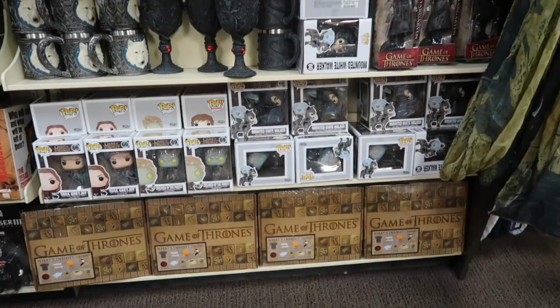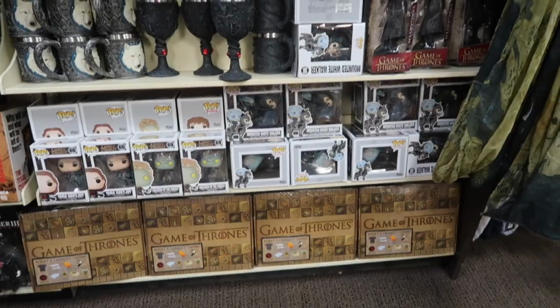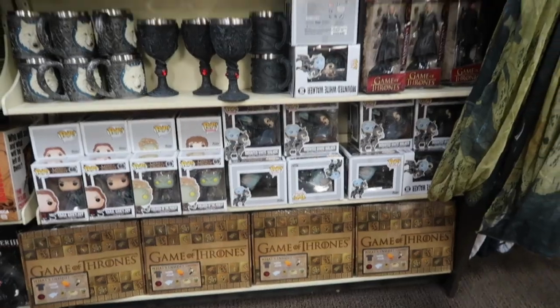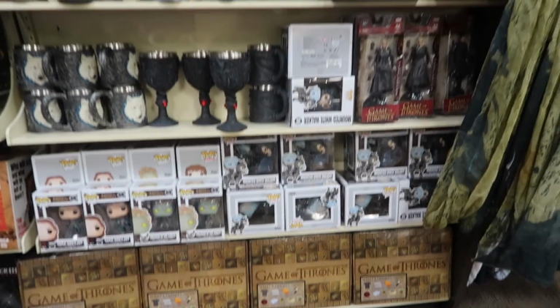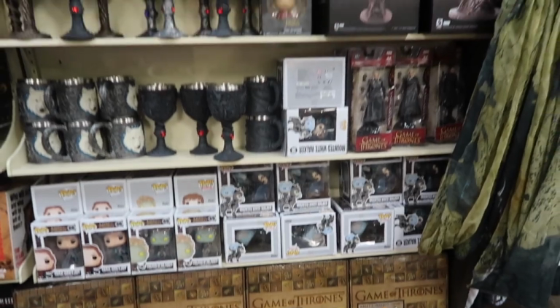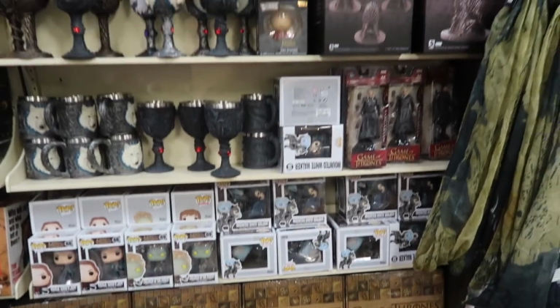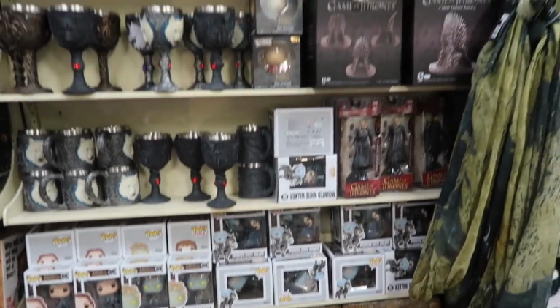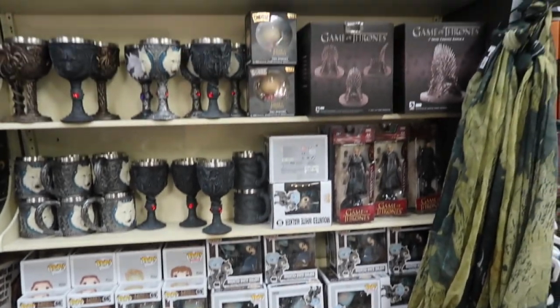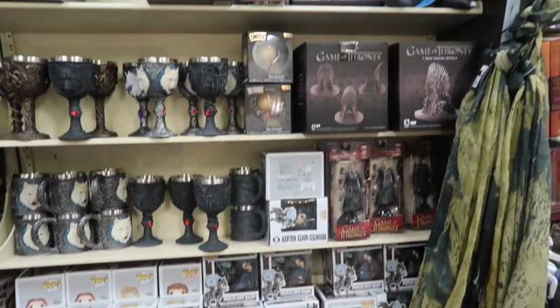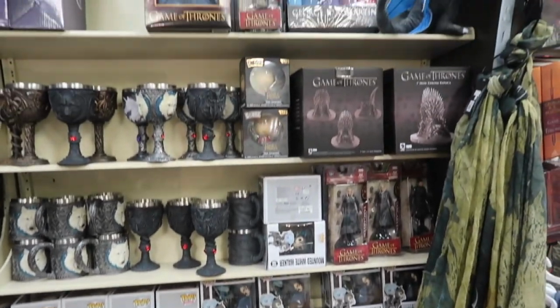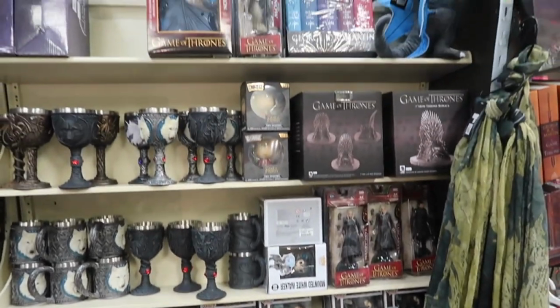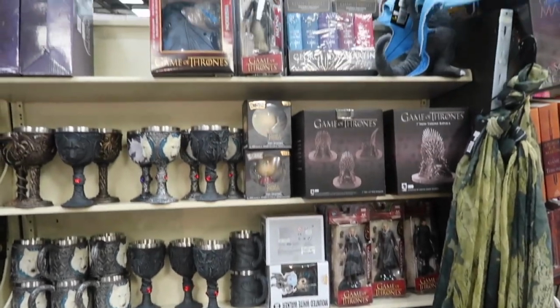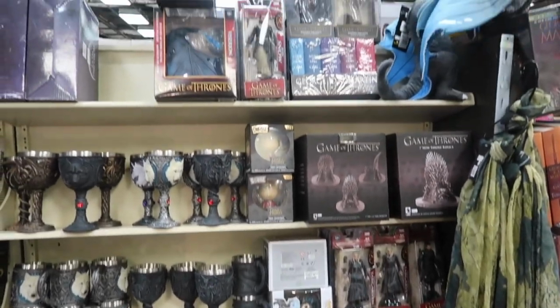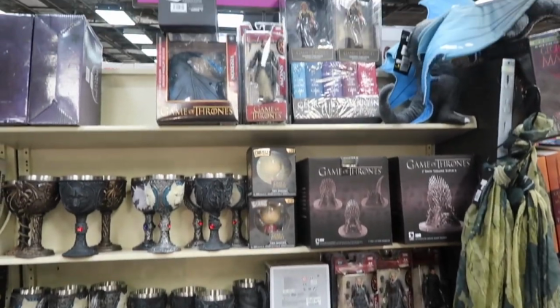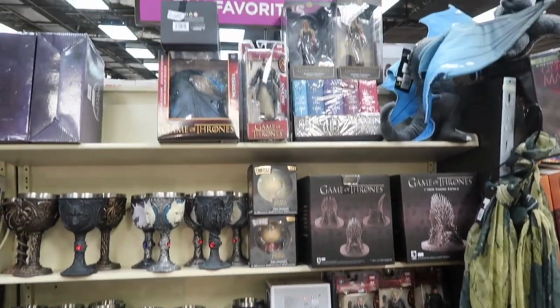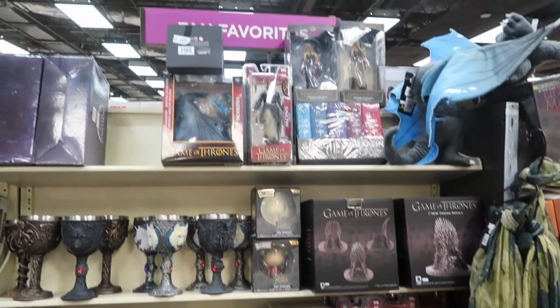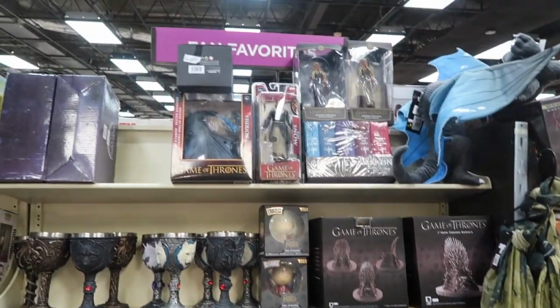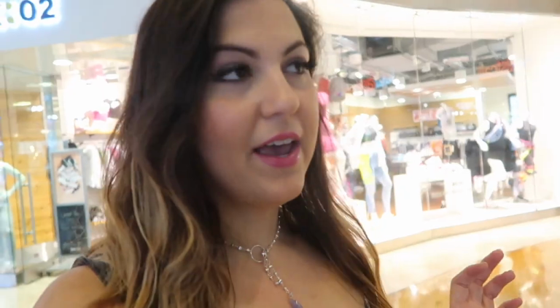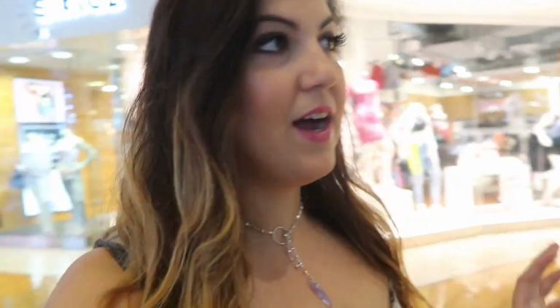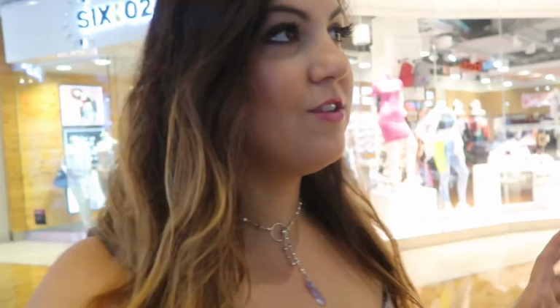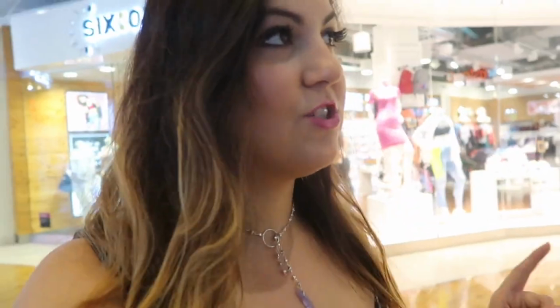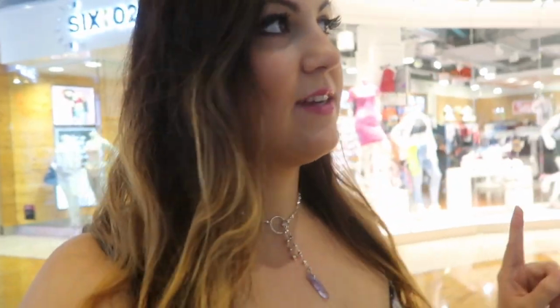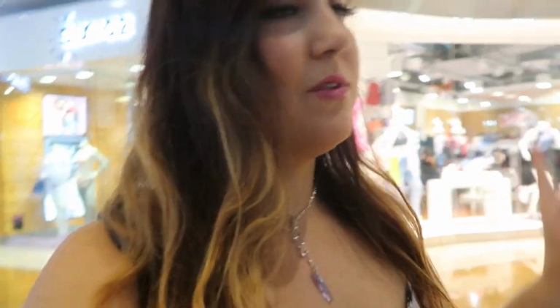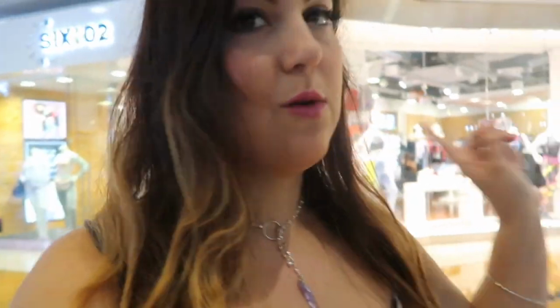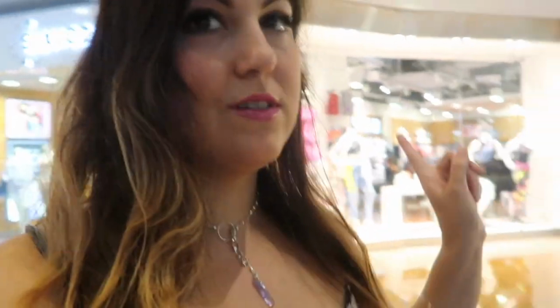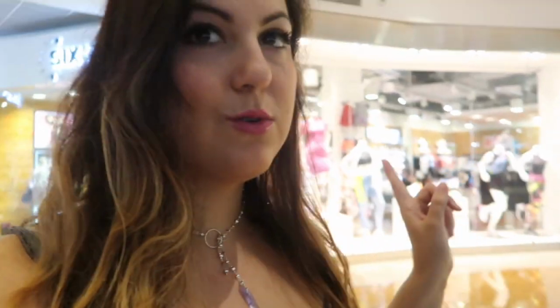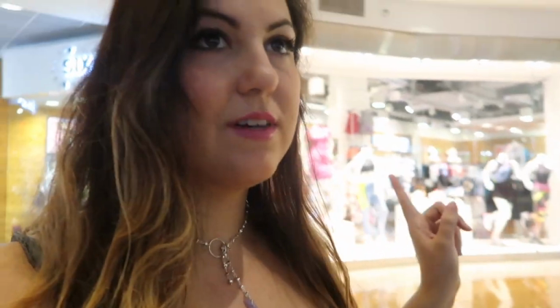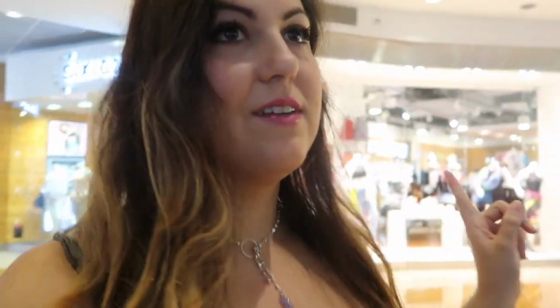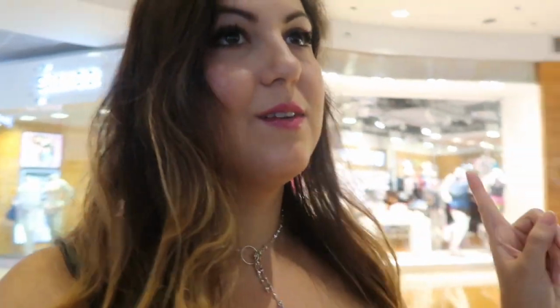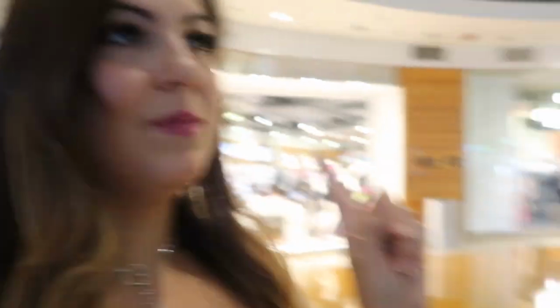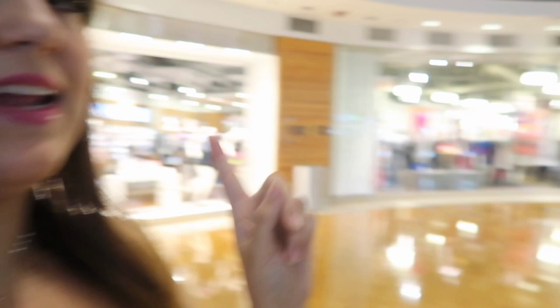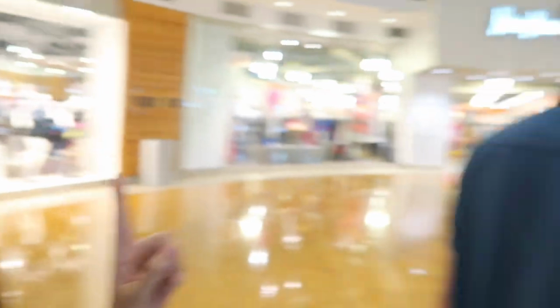Look at all the Game of Thrones stuff. I got a little distracted with that one store but now...